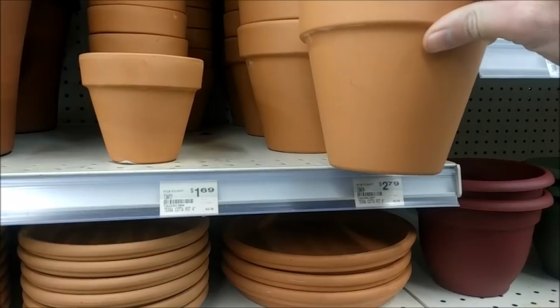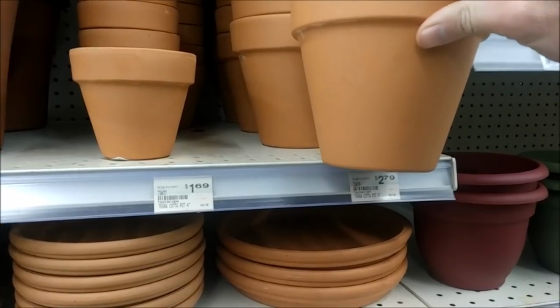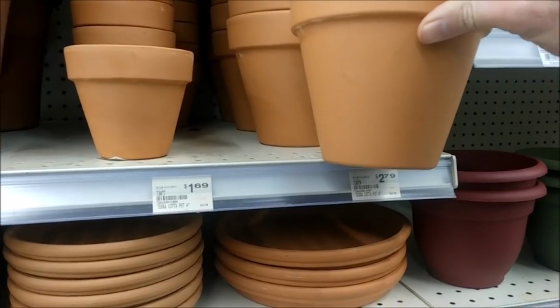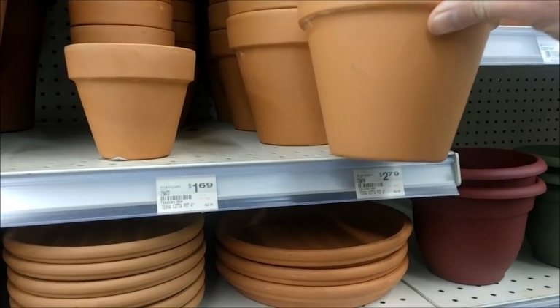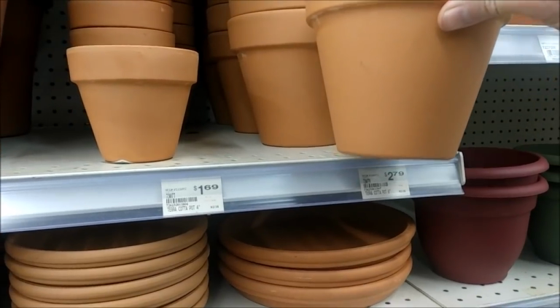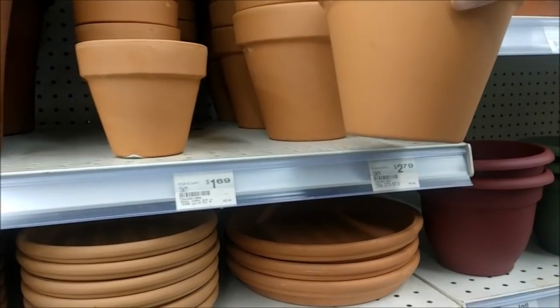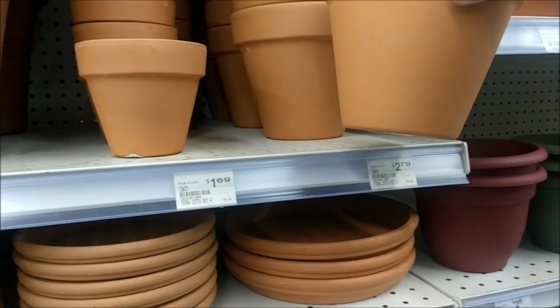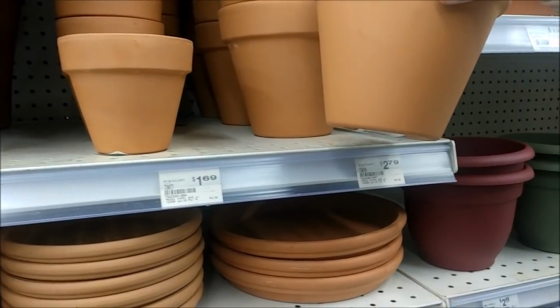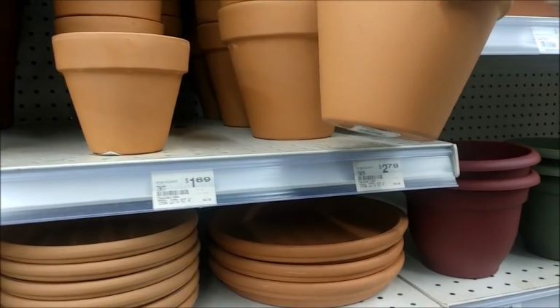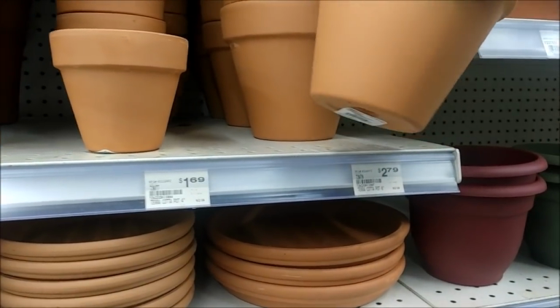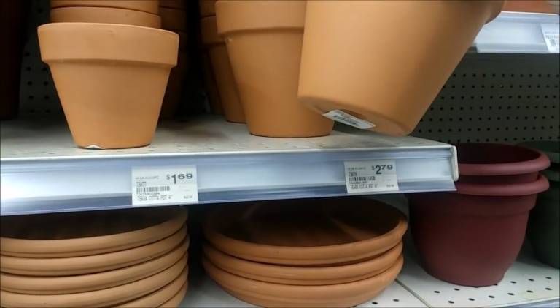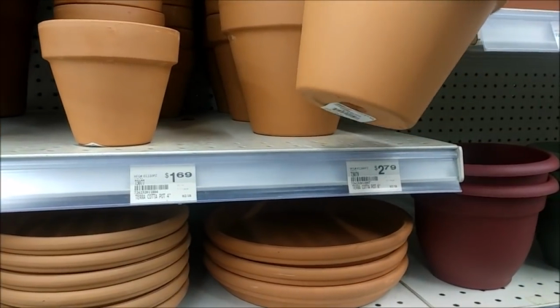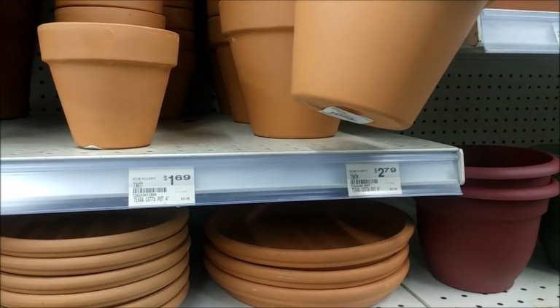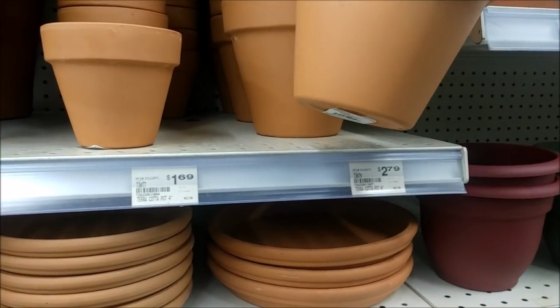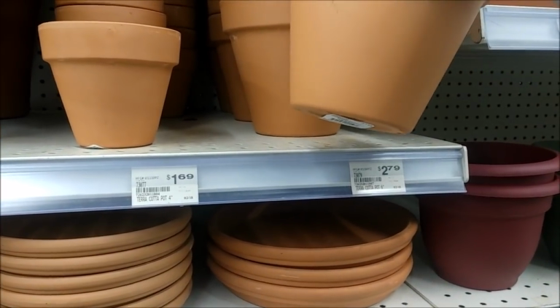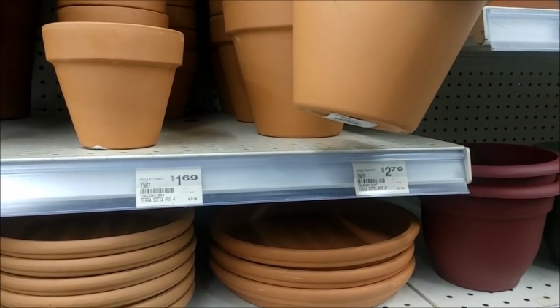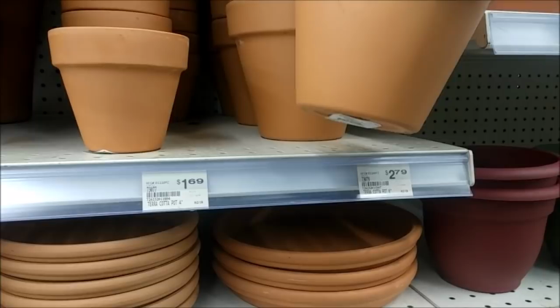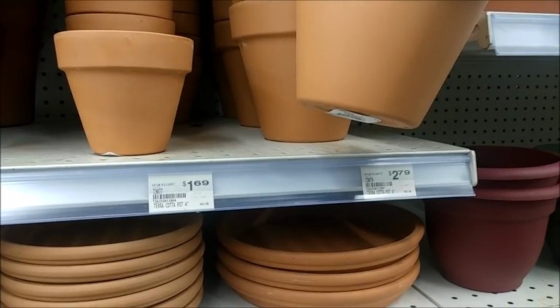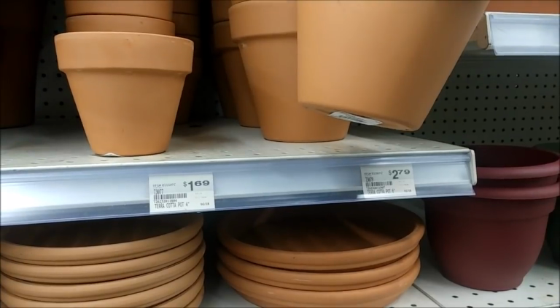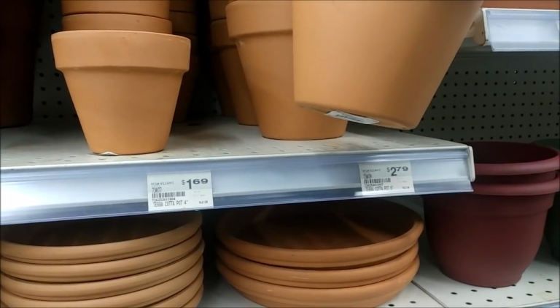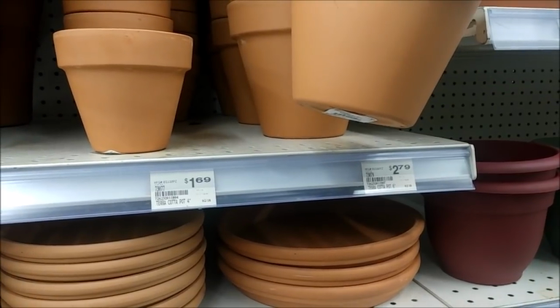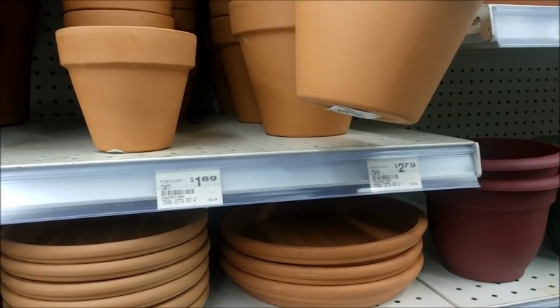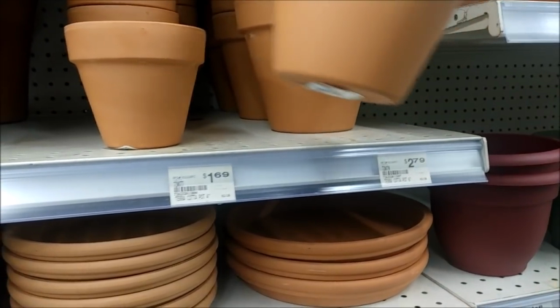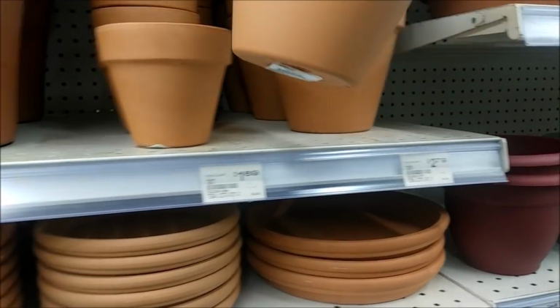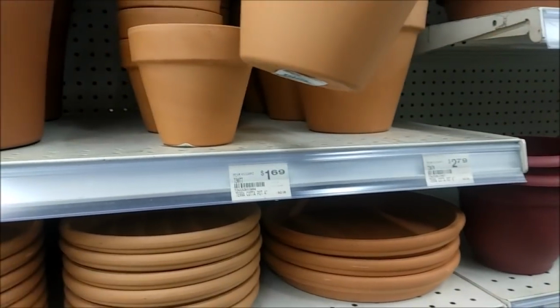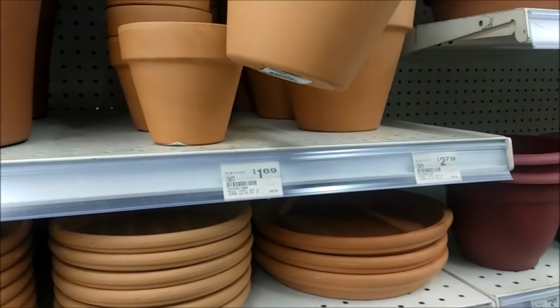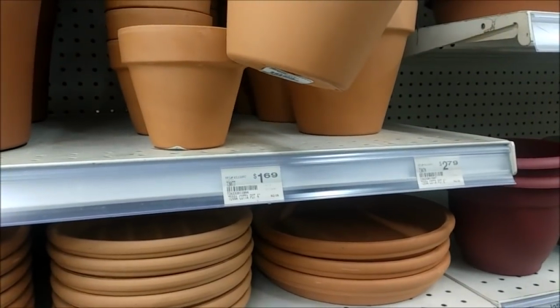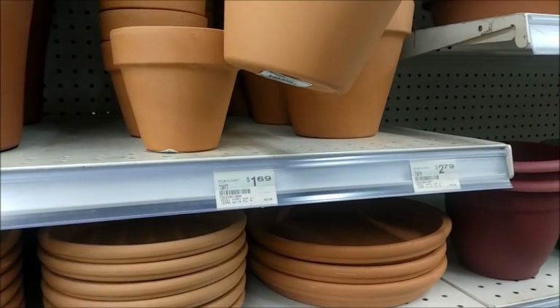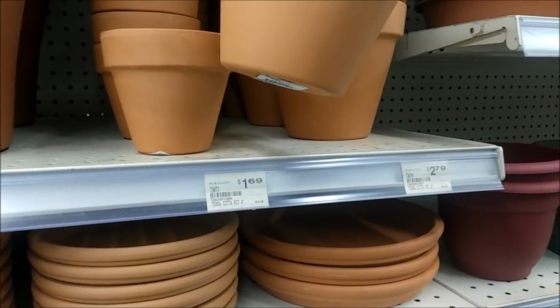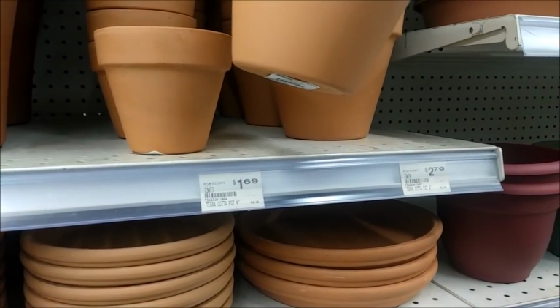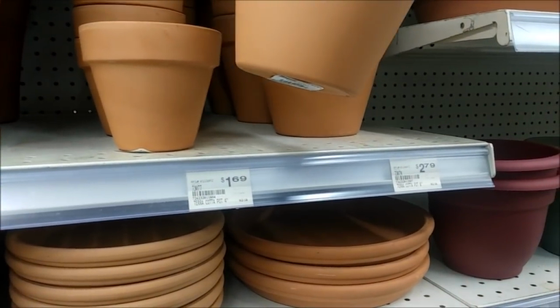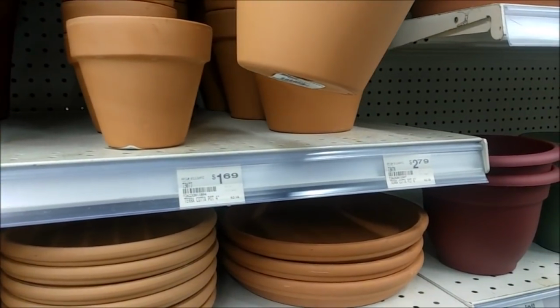I came to Ace and I'm buying one of these for $2.79 and one of these for $1.69.